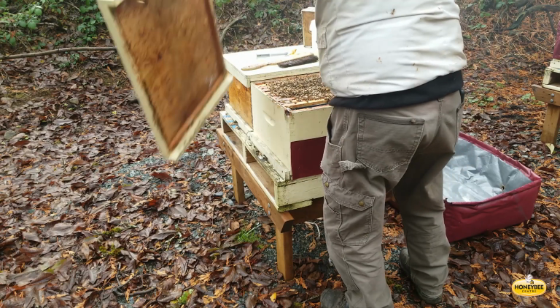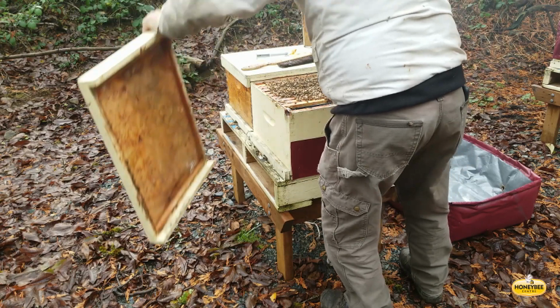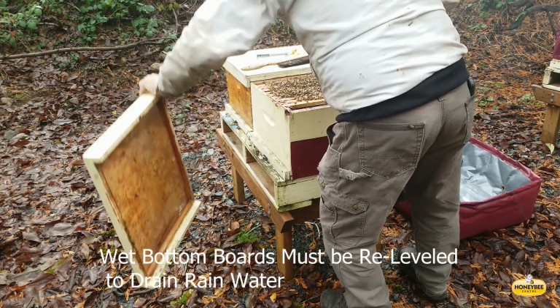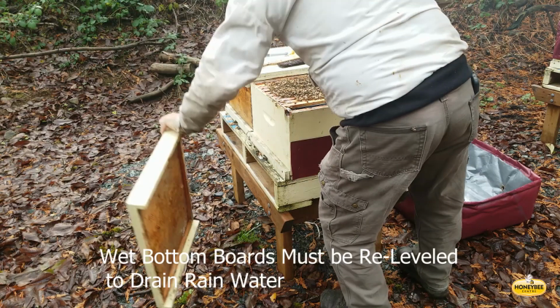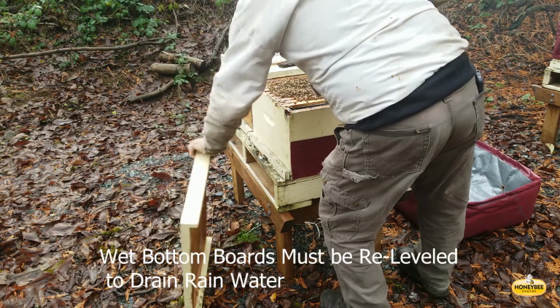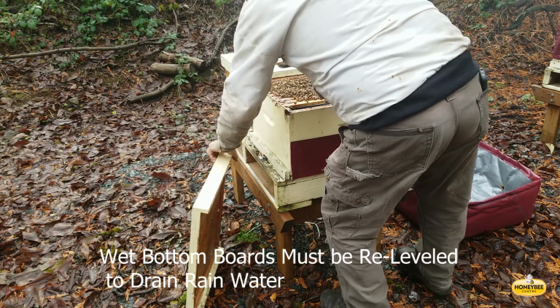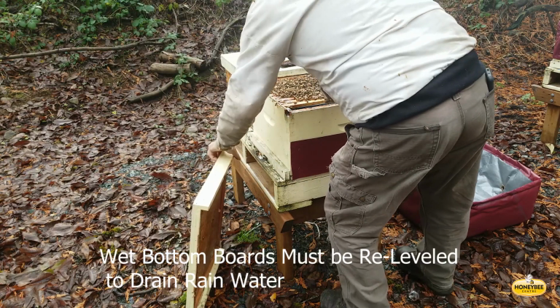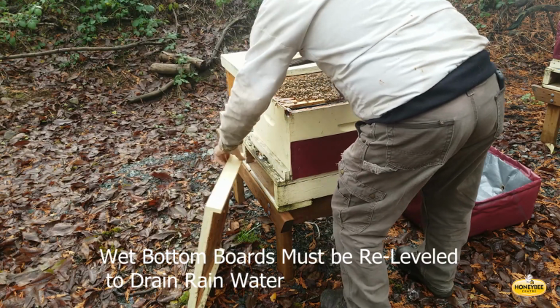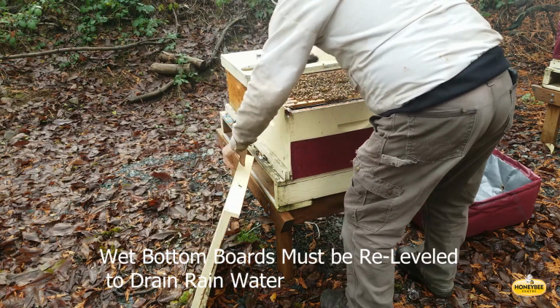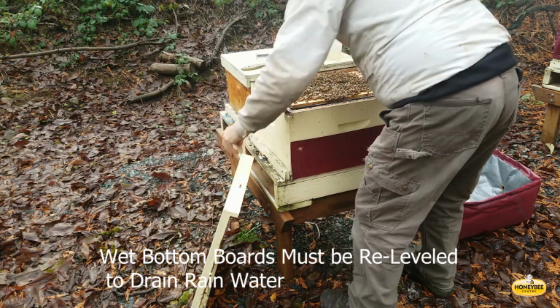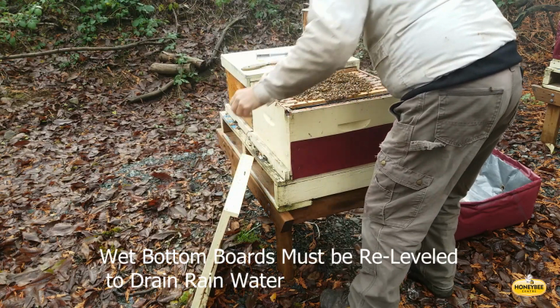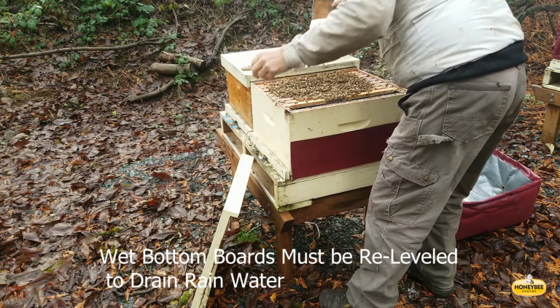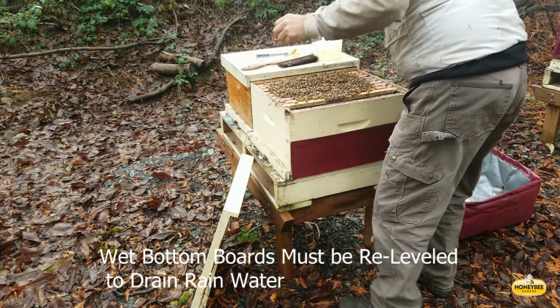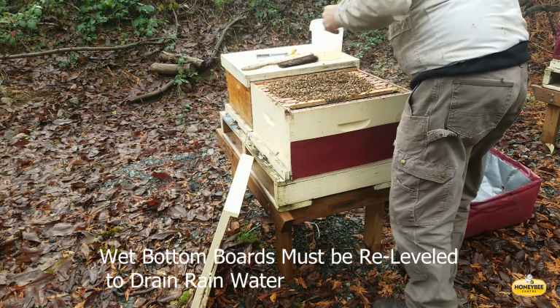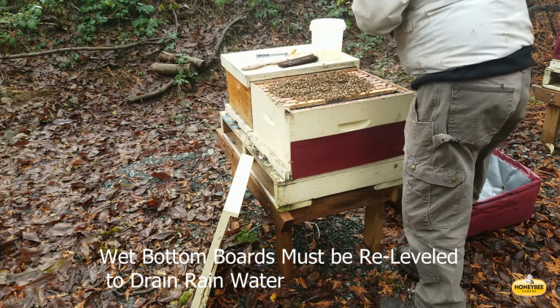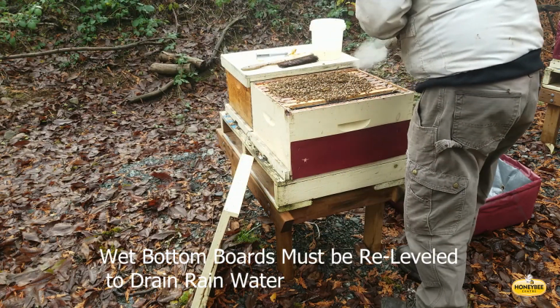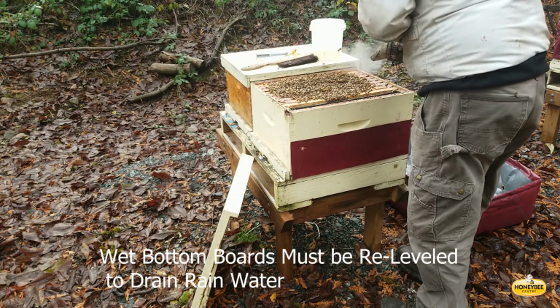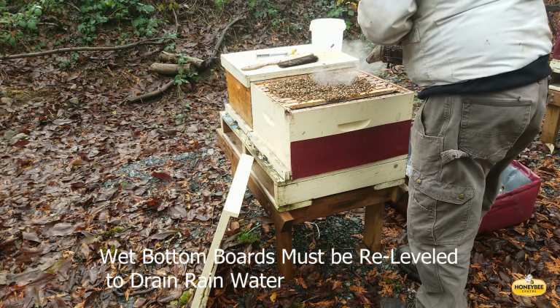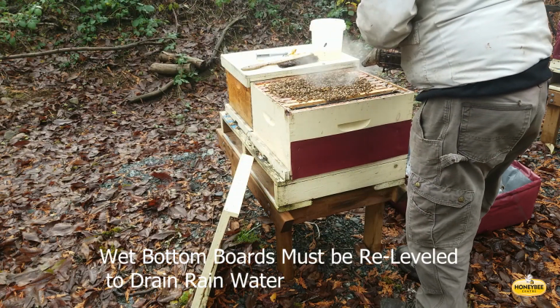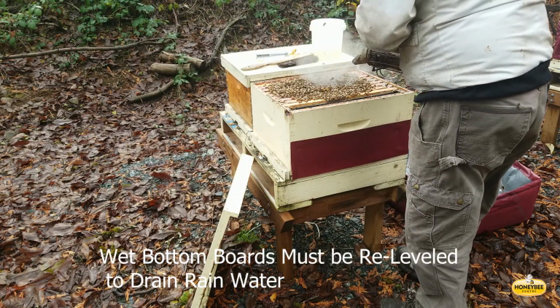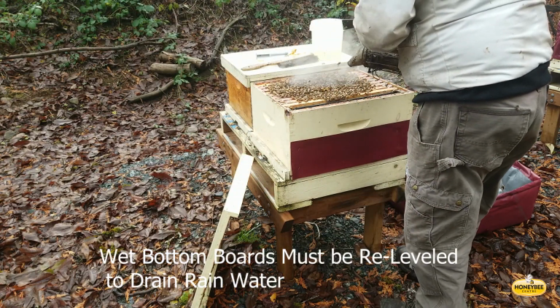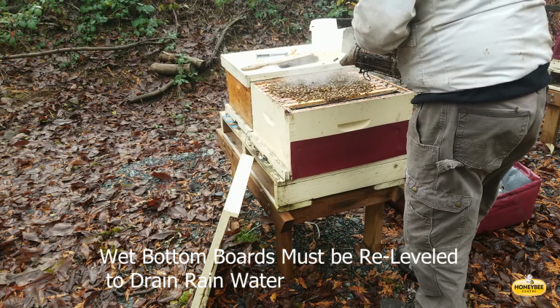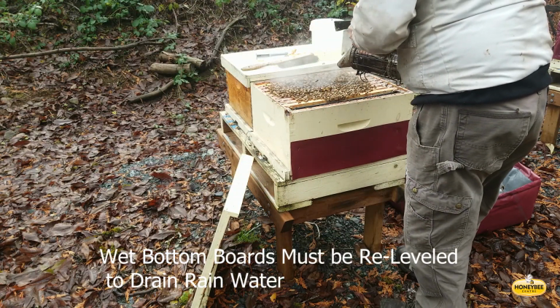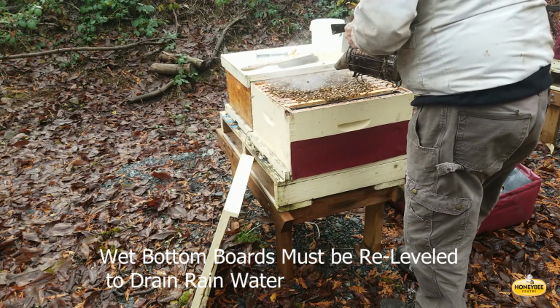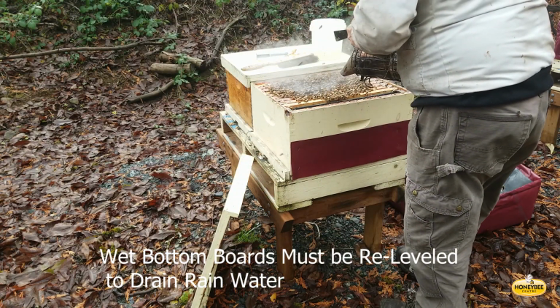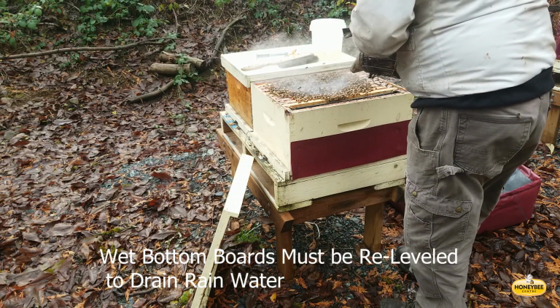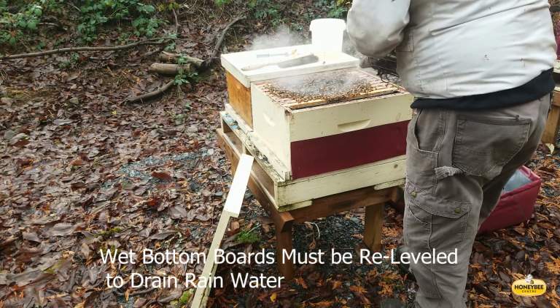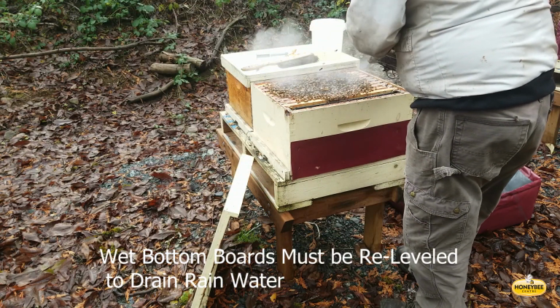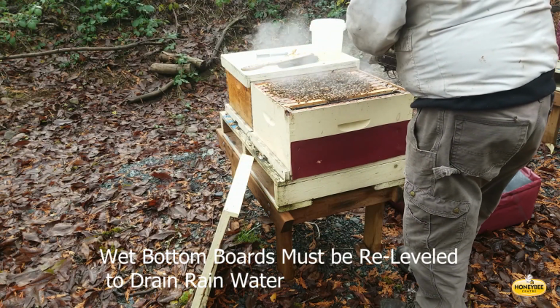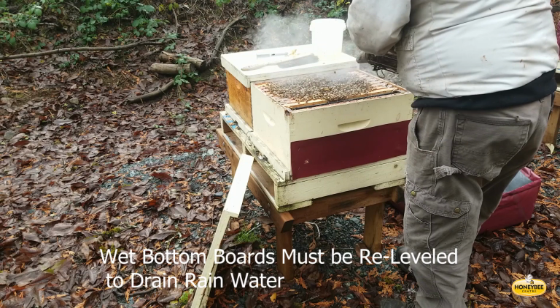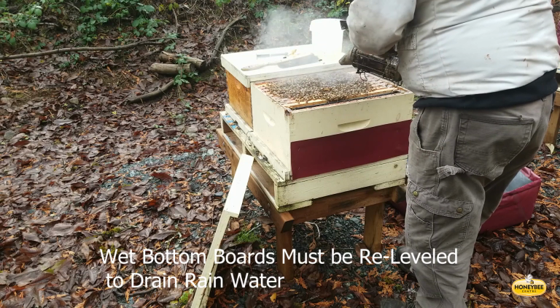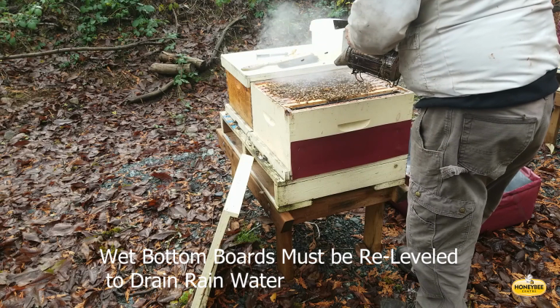In this yard, two colonies had water in the bottom board pallets. This is one of them, and I just want to show what it looks like and how to deal with it.